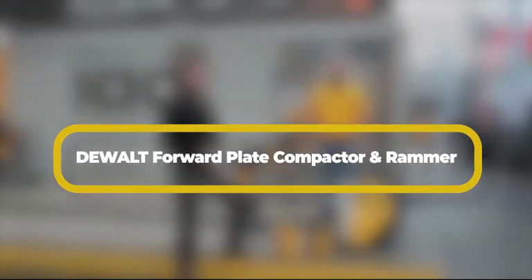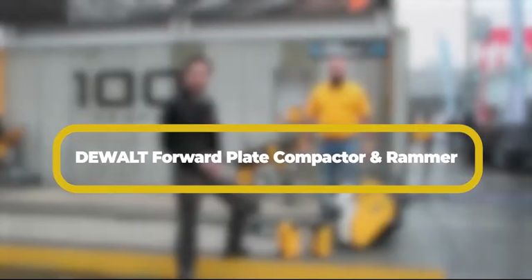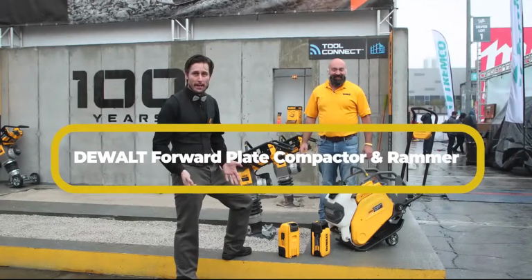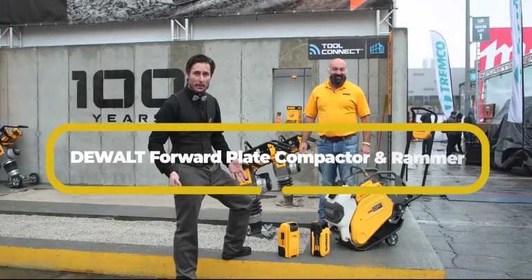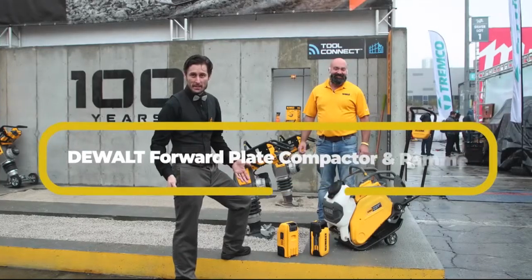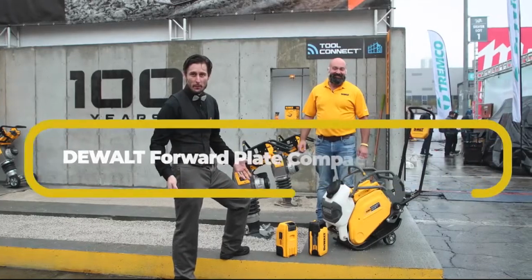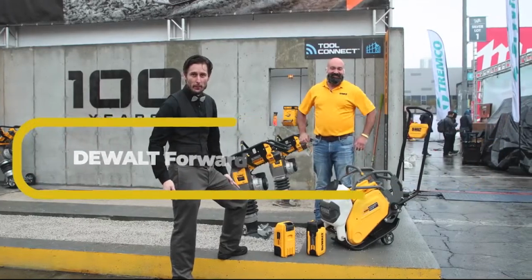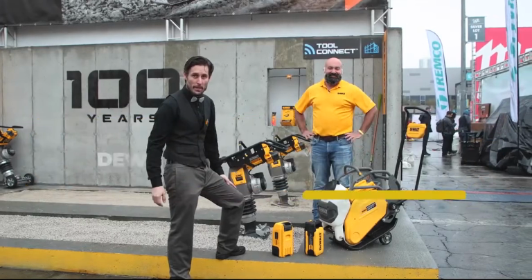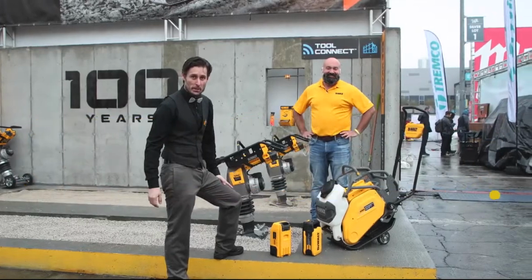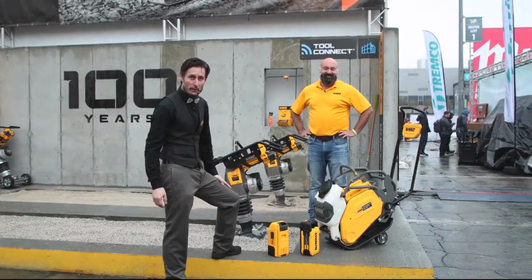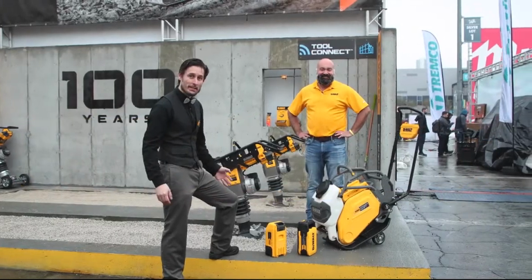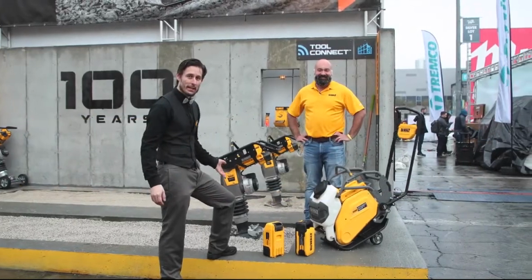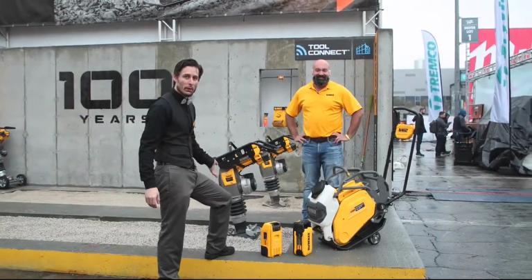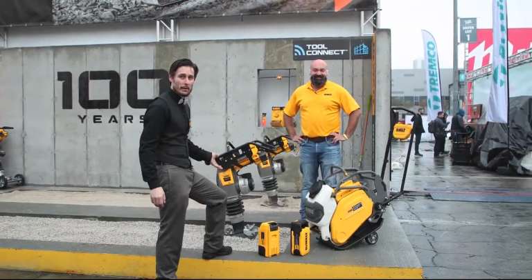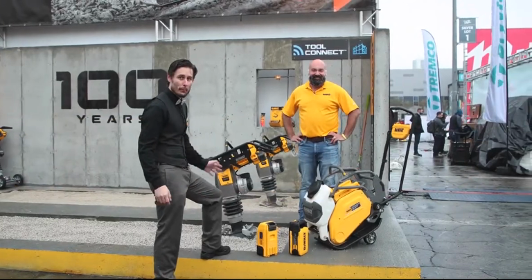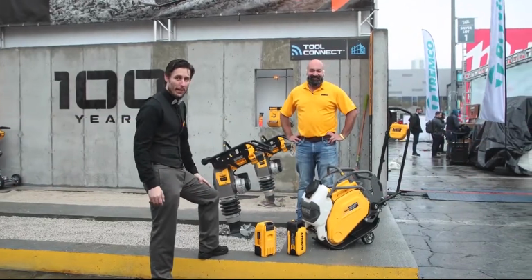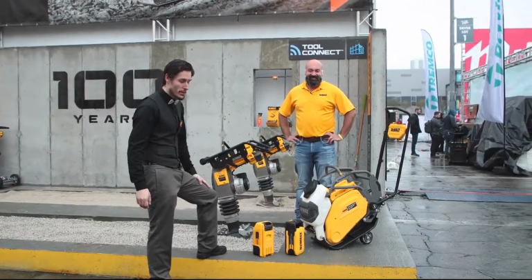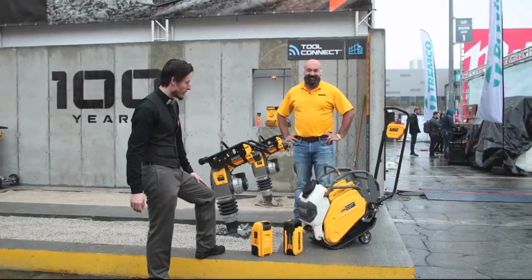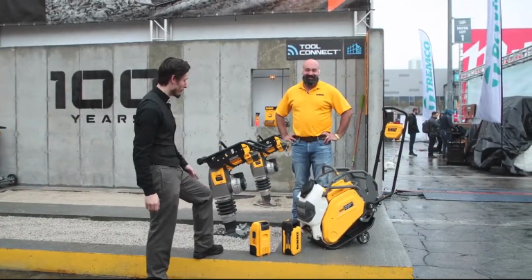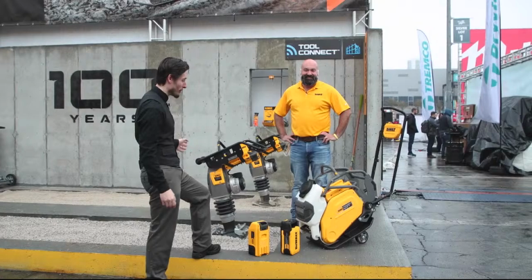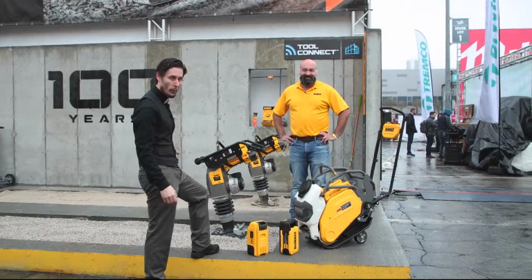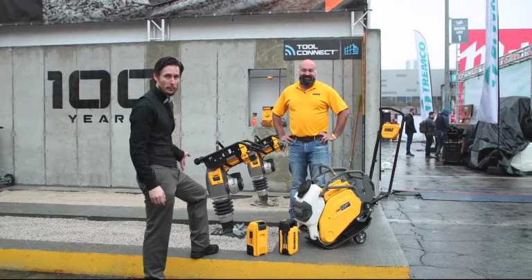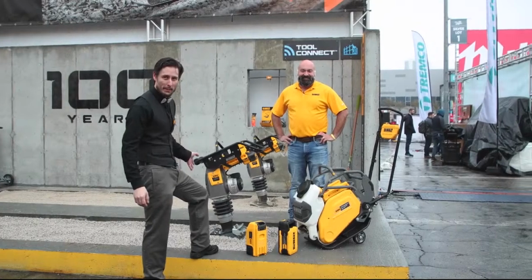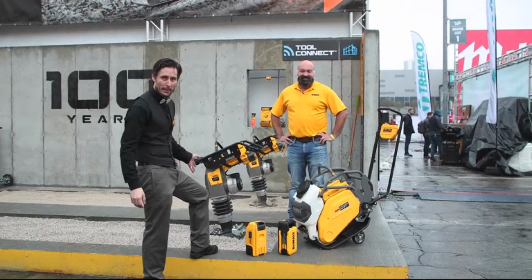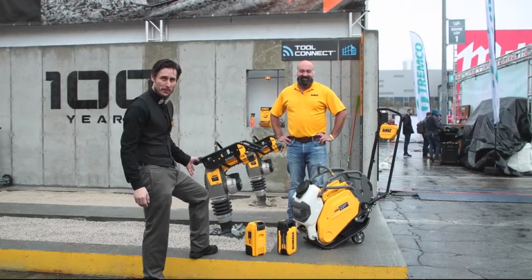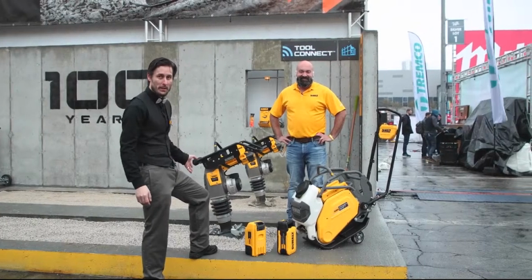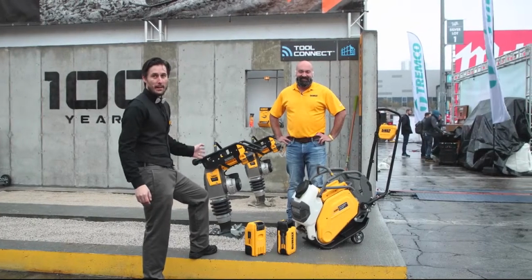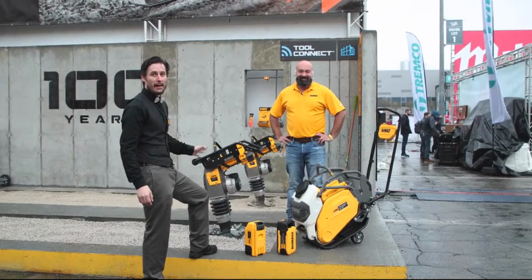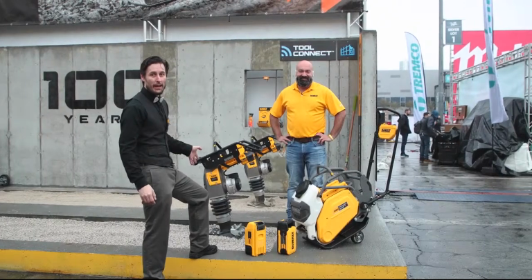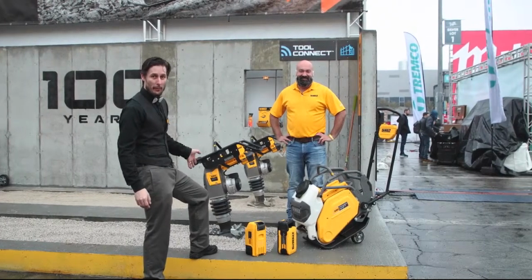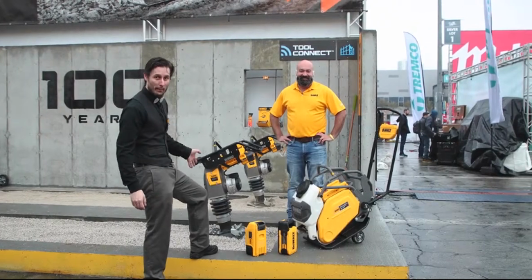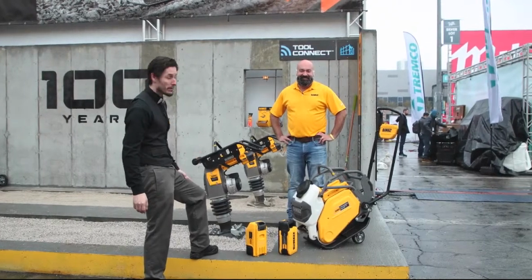Now here at site preparation, we're going to take a look at their brand new forward plate compactor and rammer.